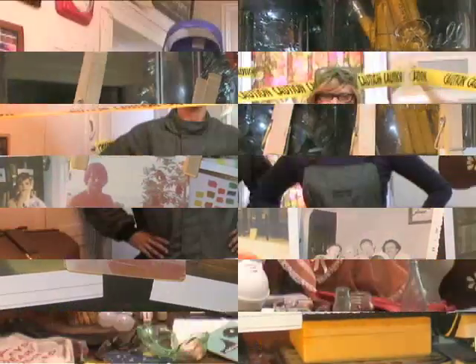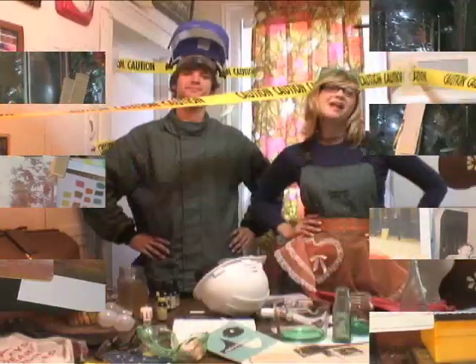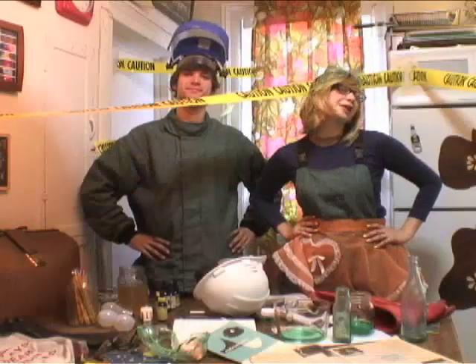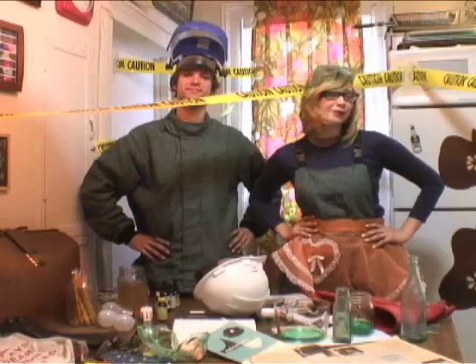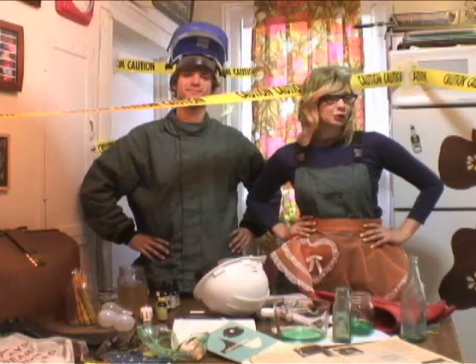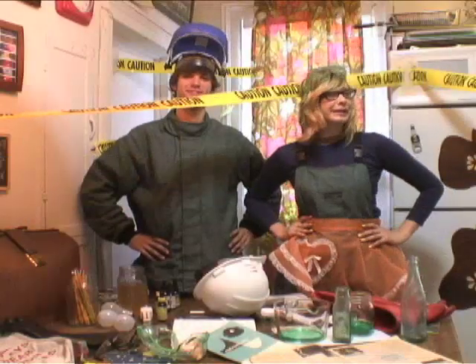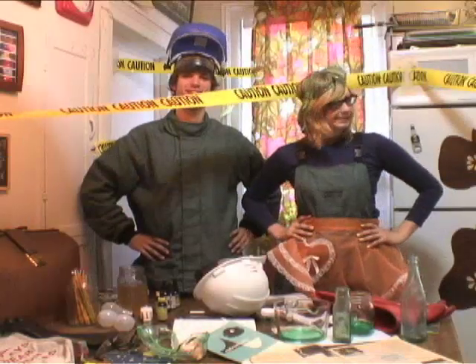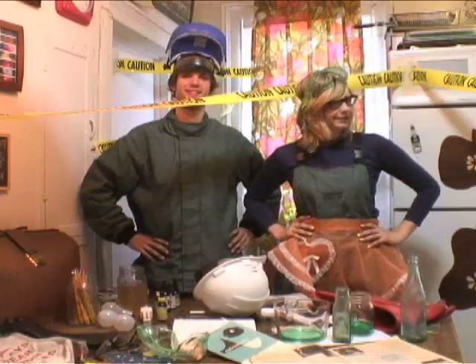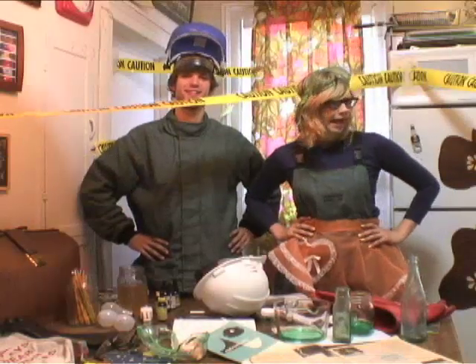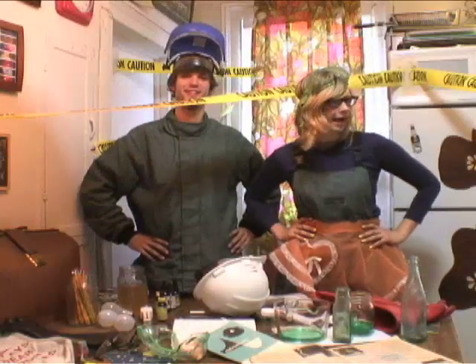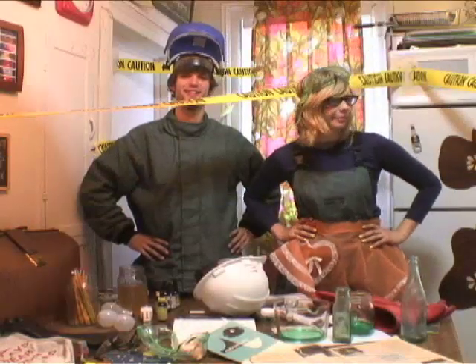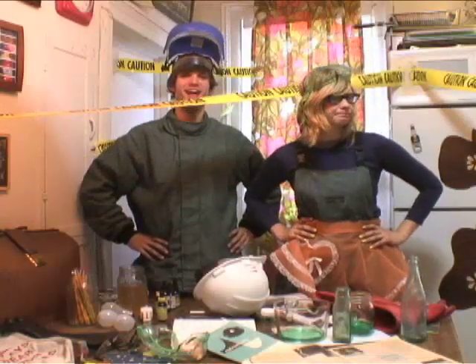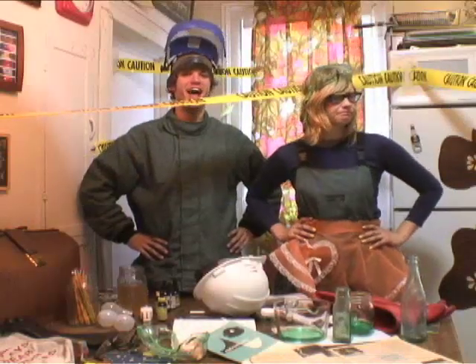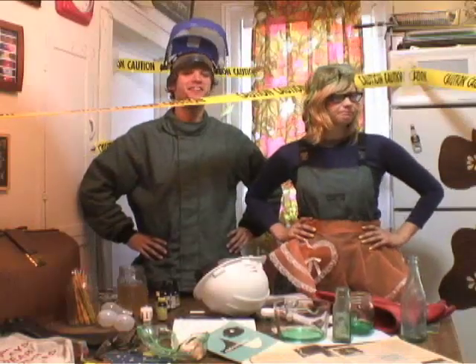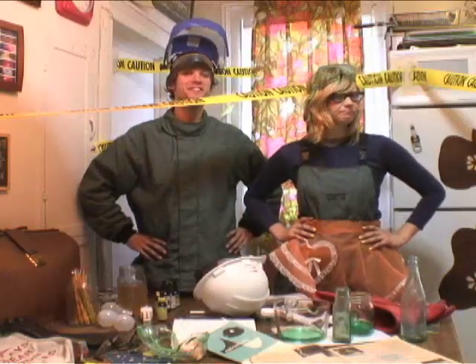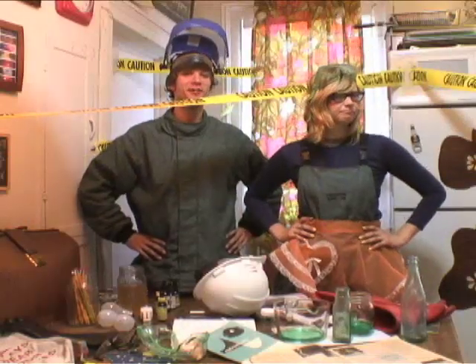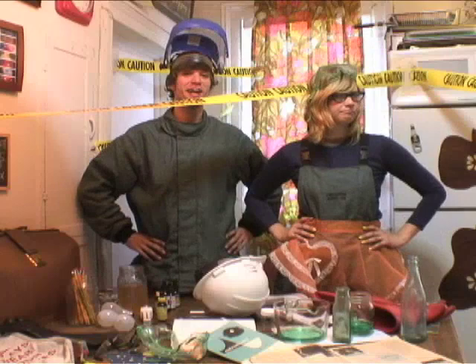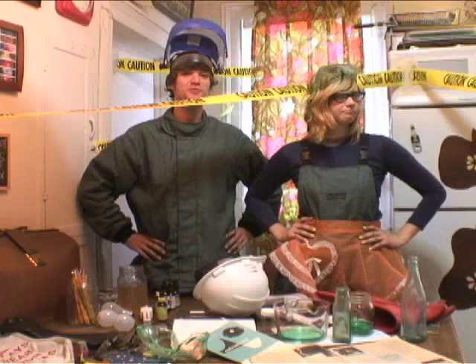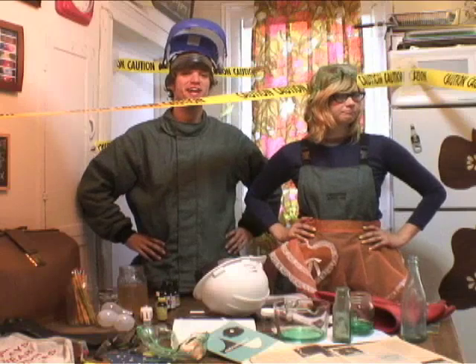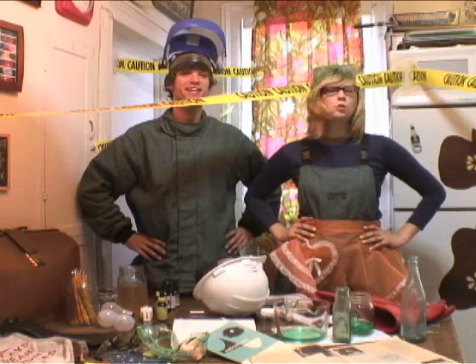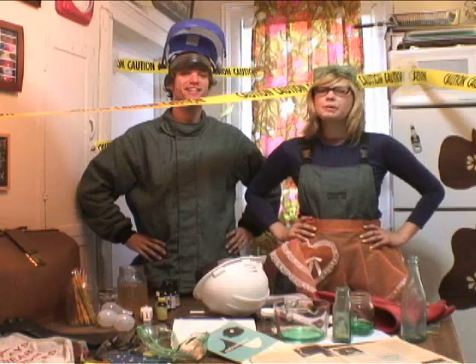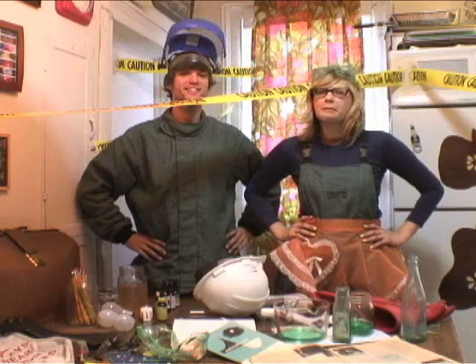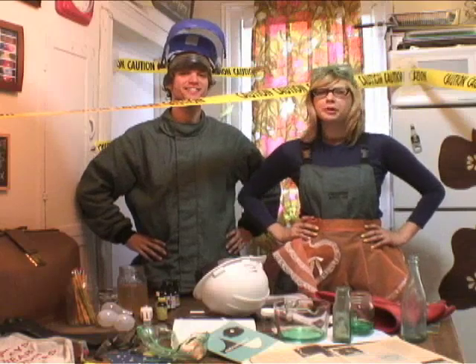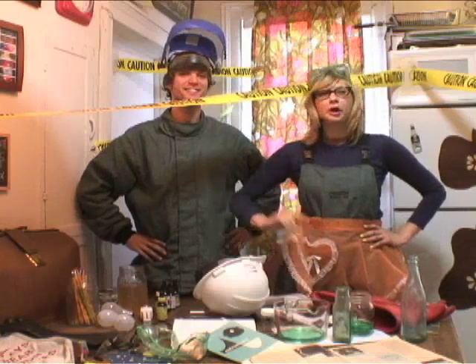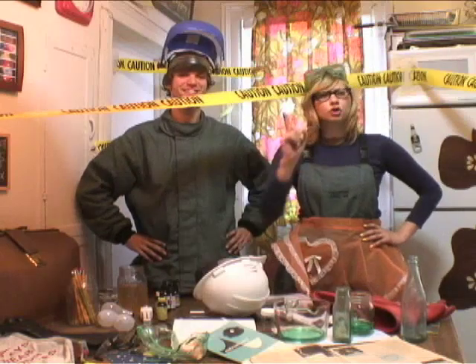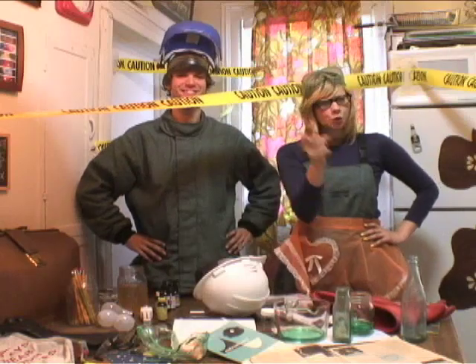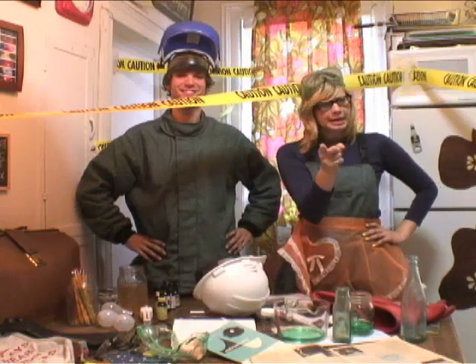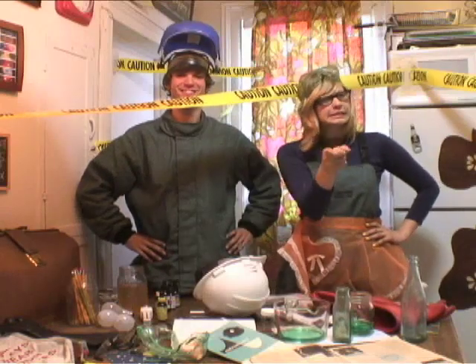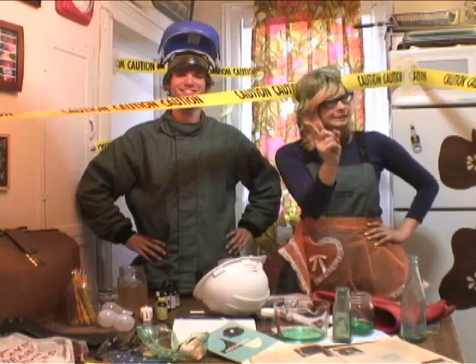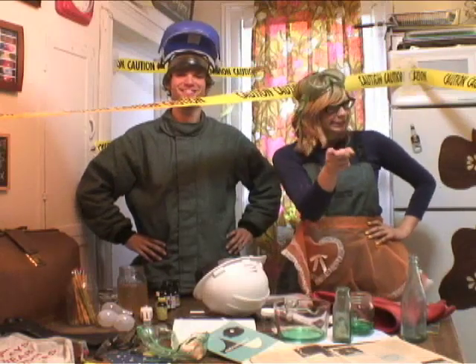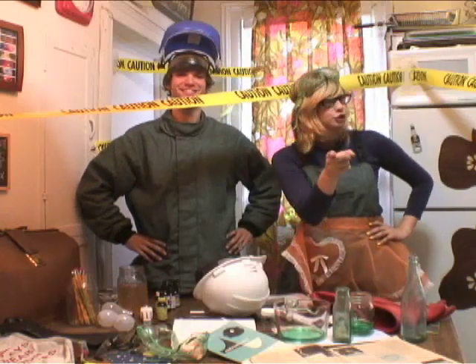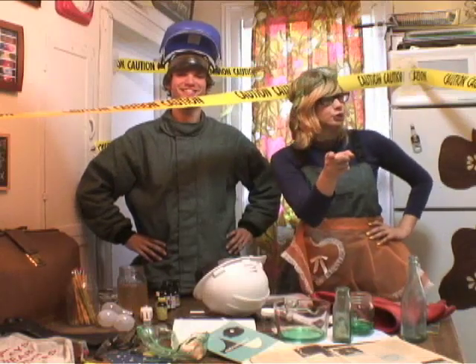Thanks for joining us in the lab. And until next week — remember, your nest needs you.